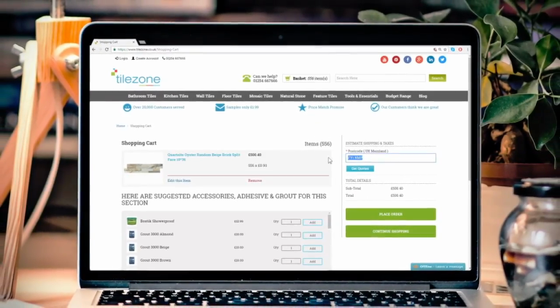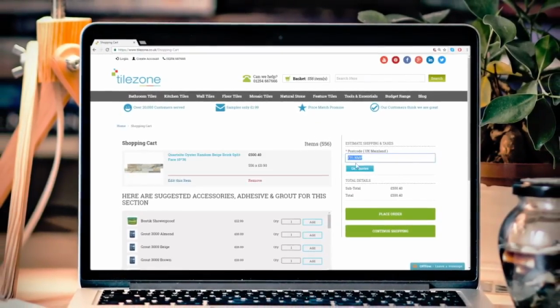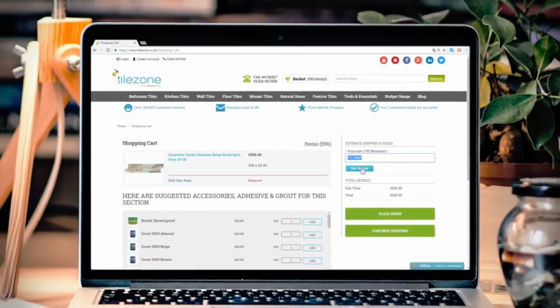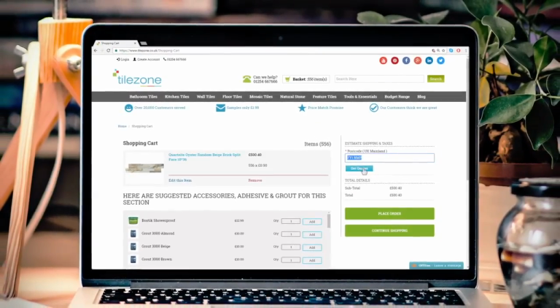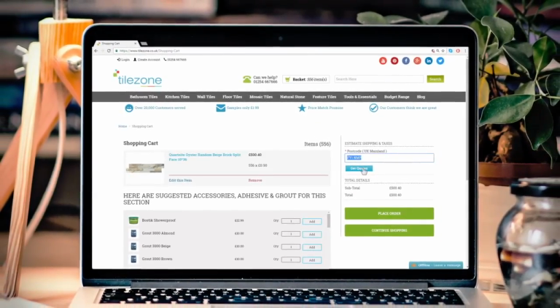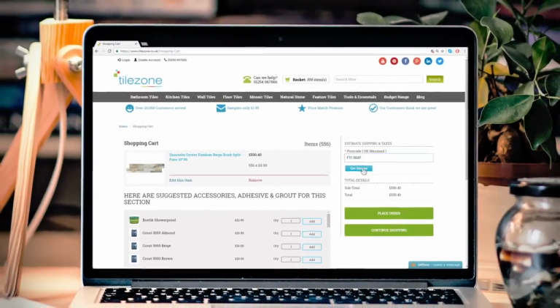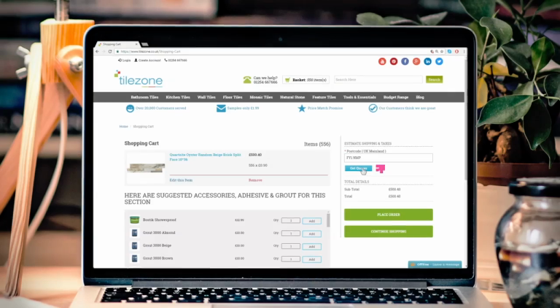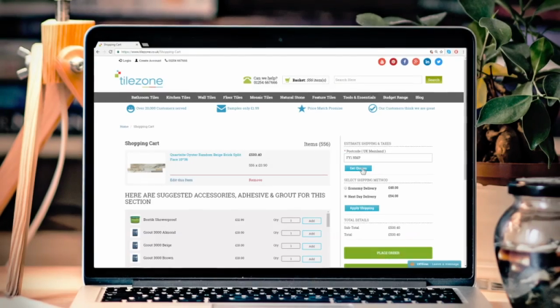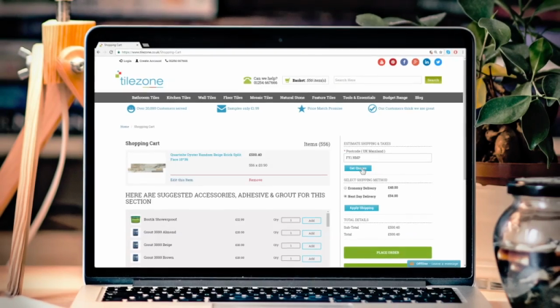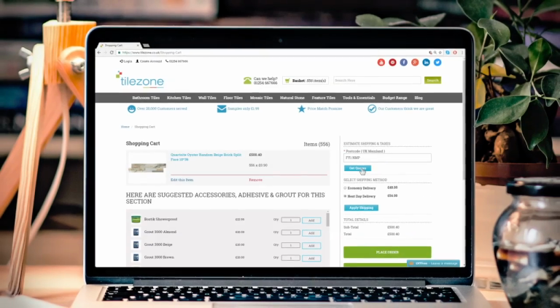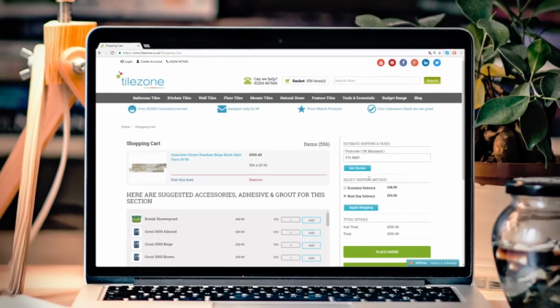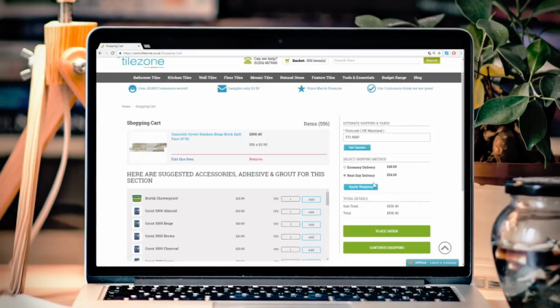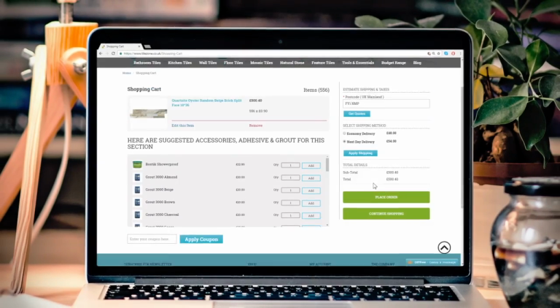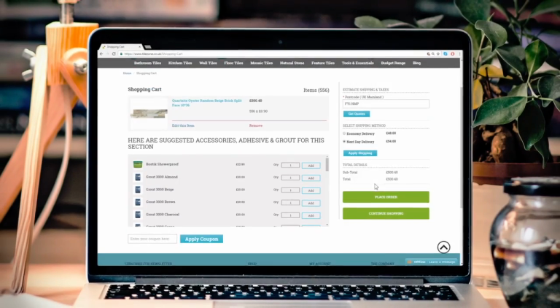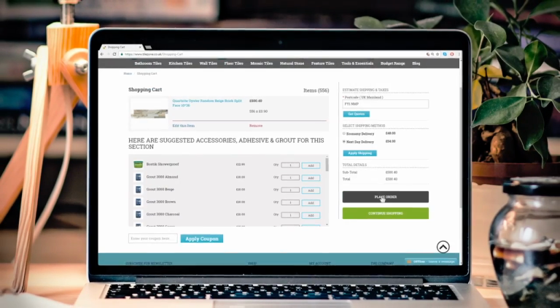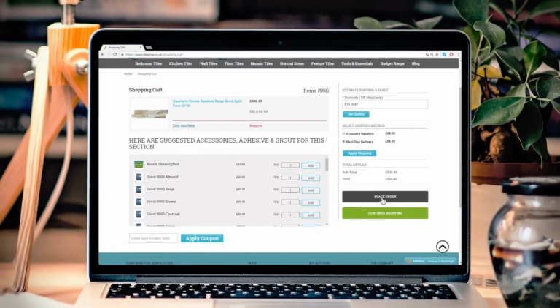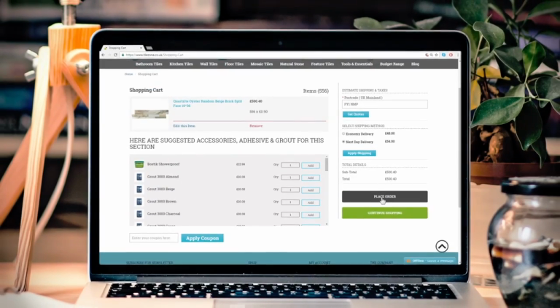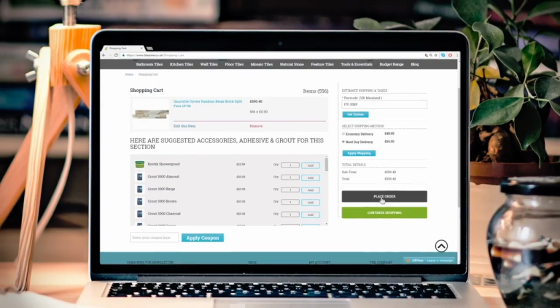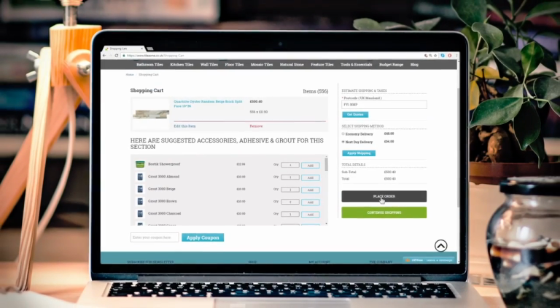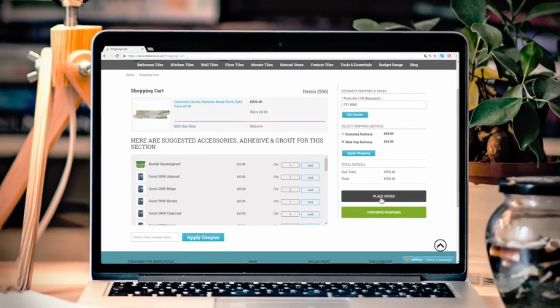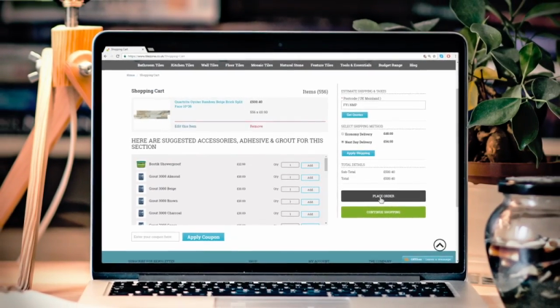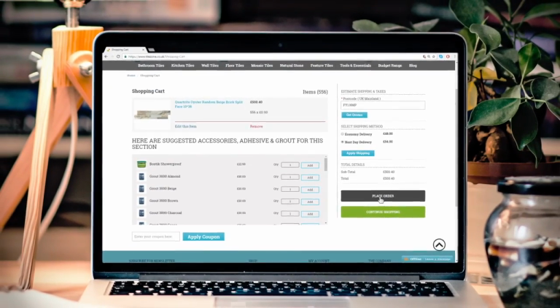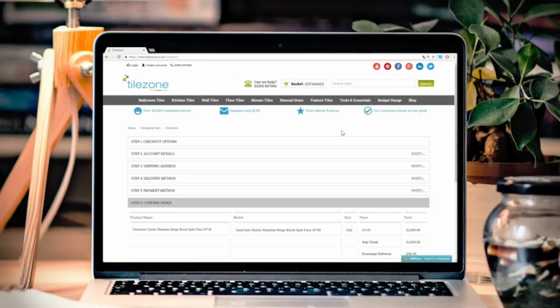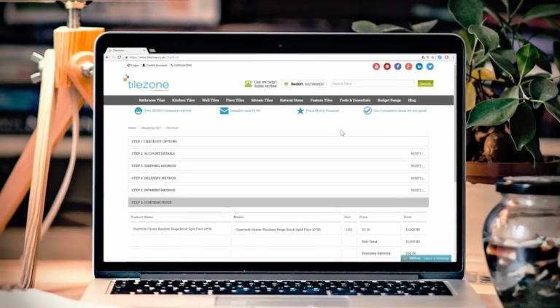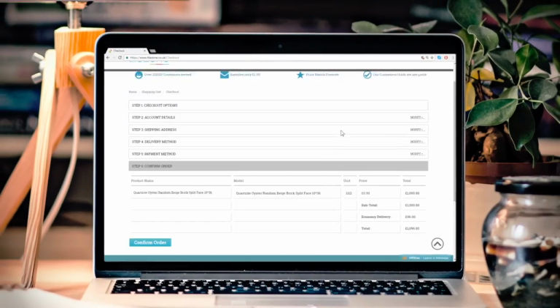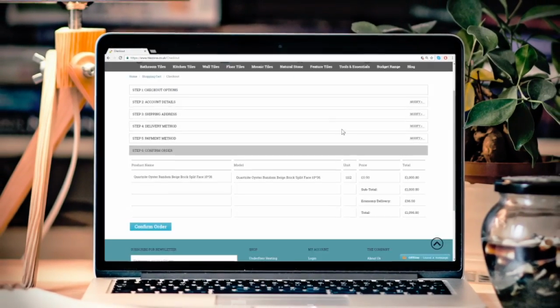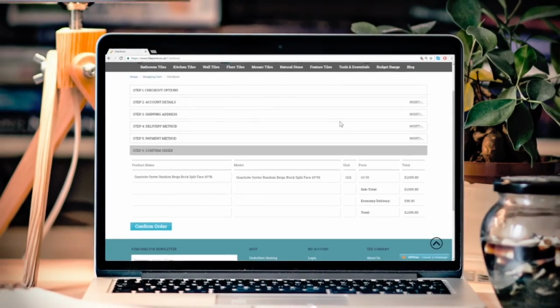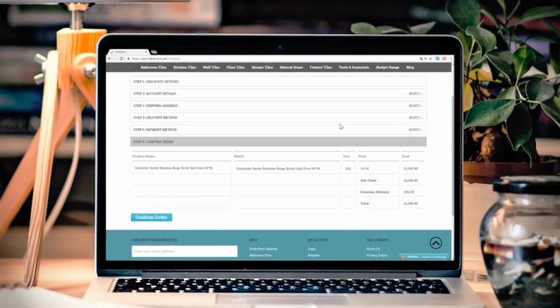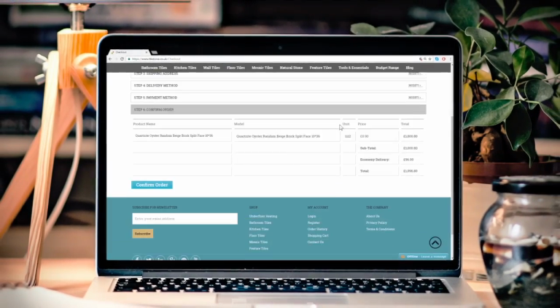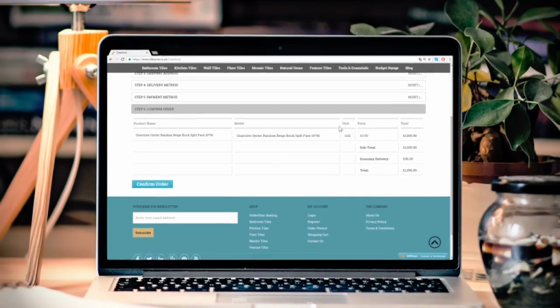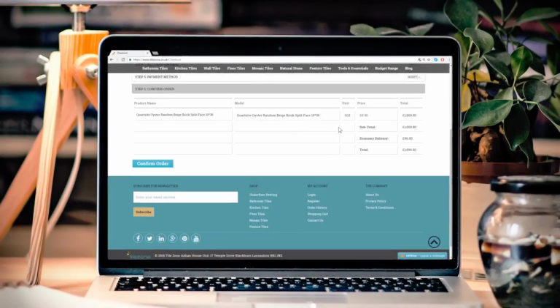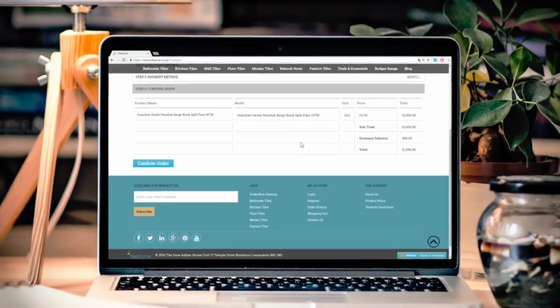Select your preferred shipping method. Most orders arrive within 48 hours. Fill in your information and shipping address.